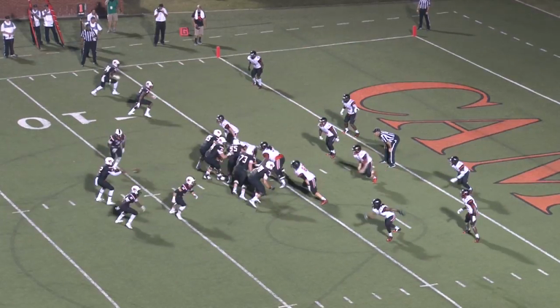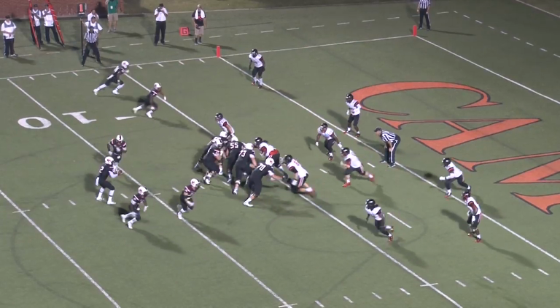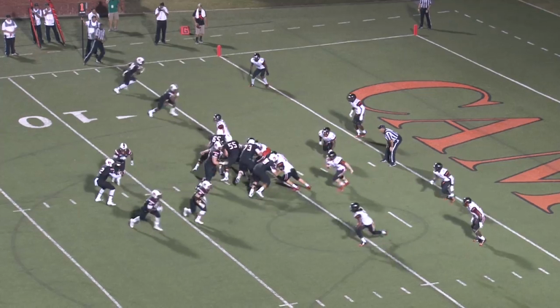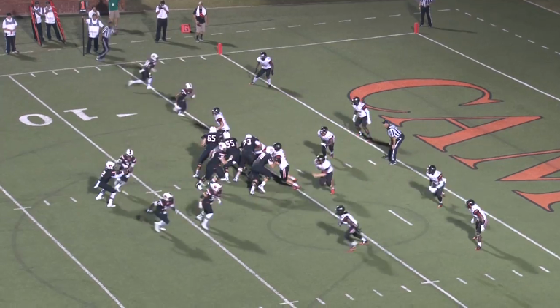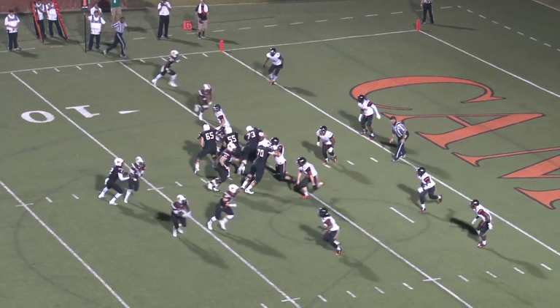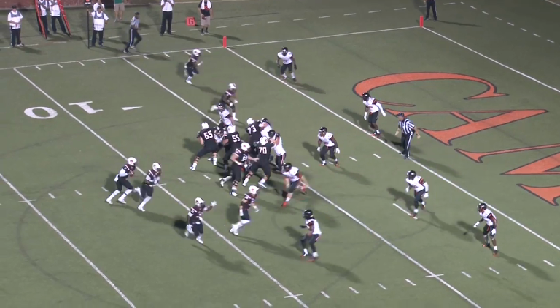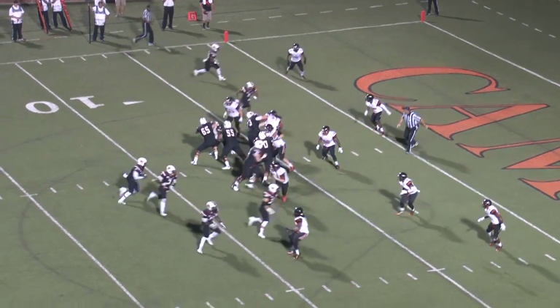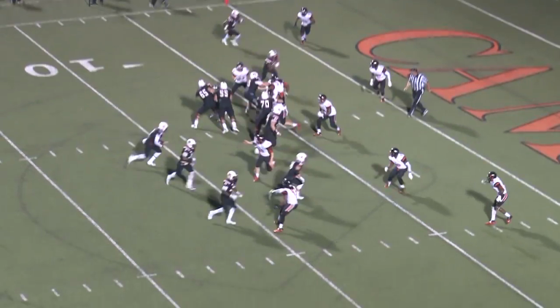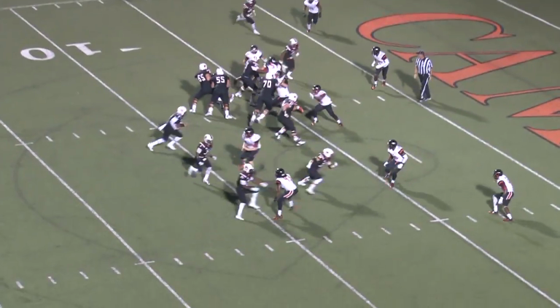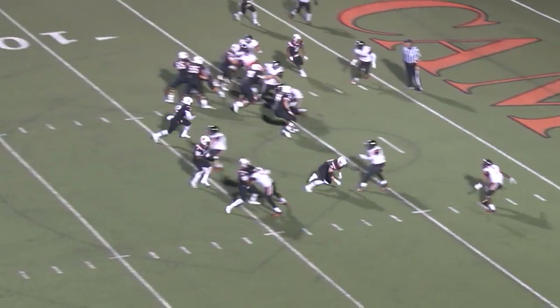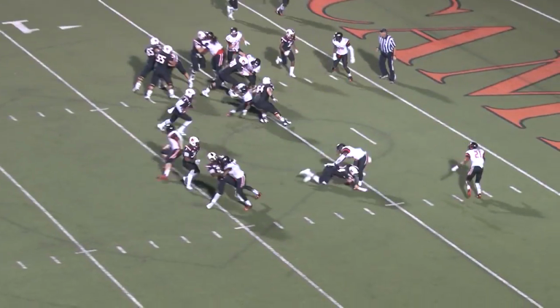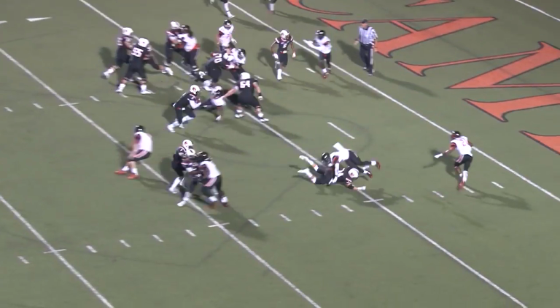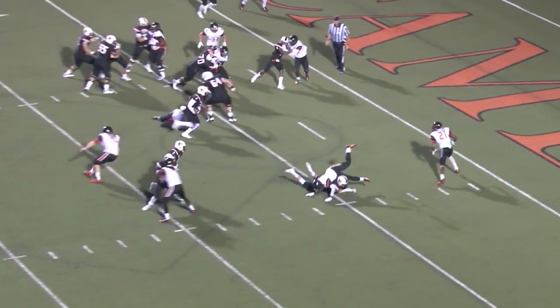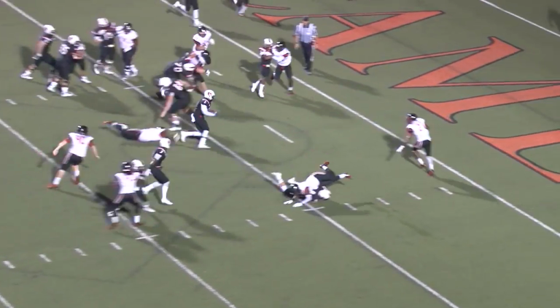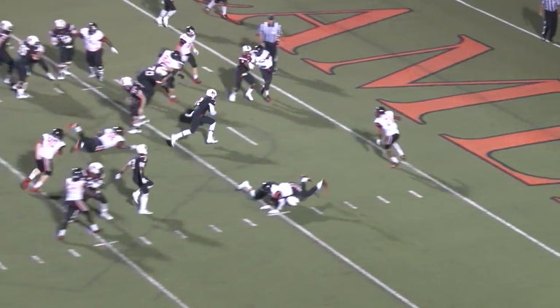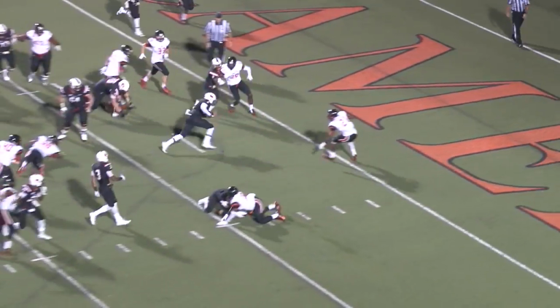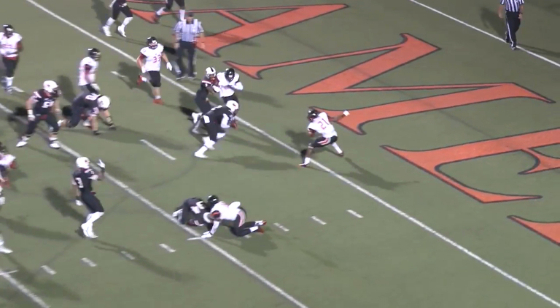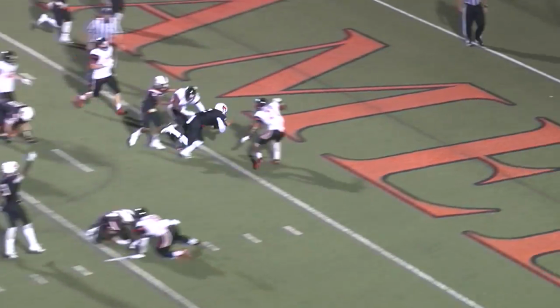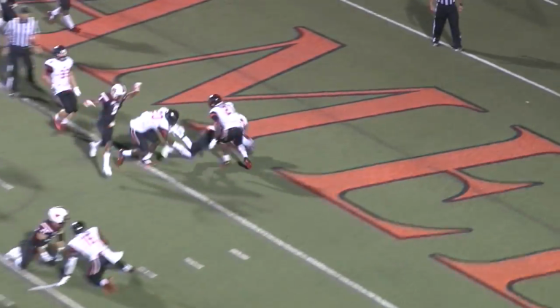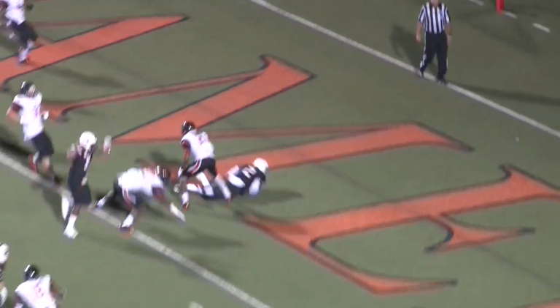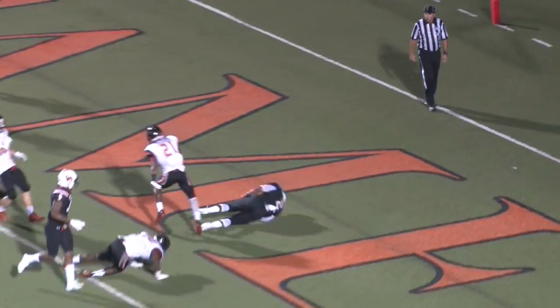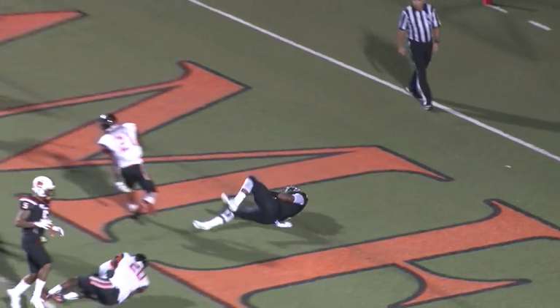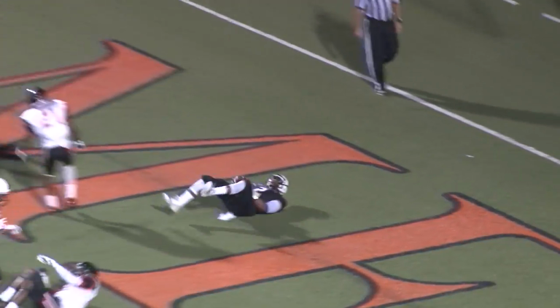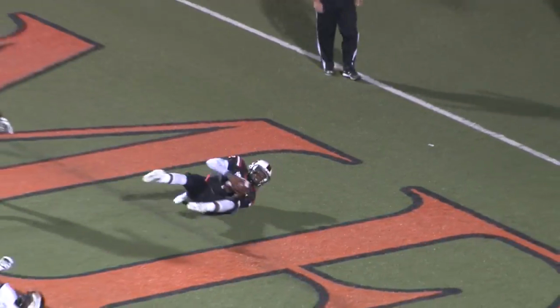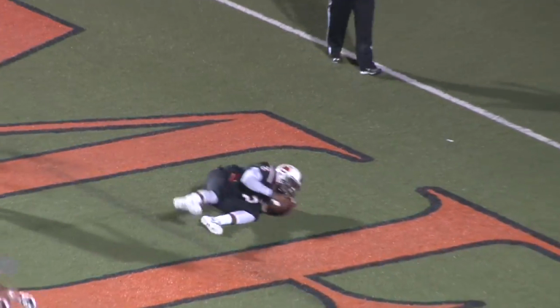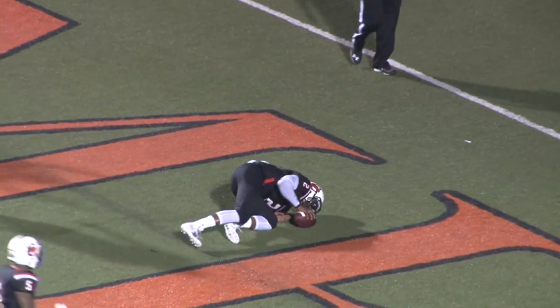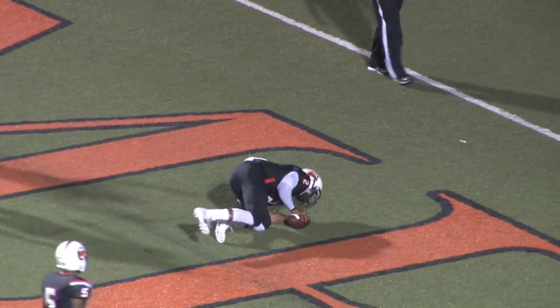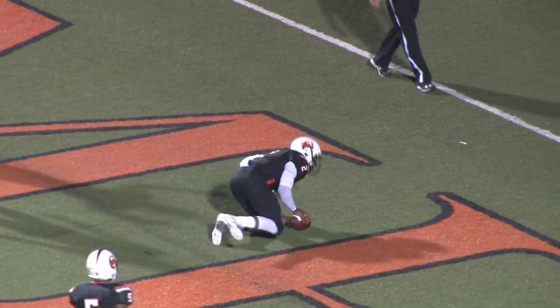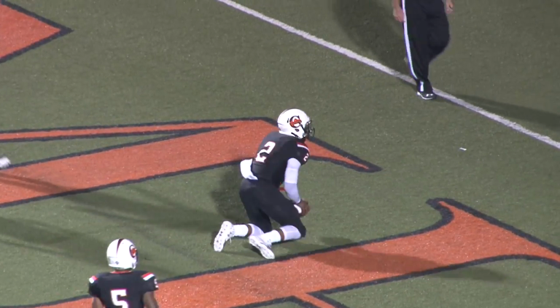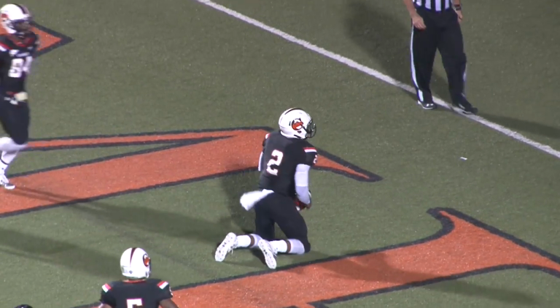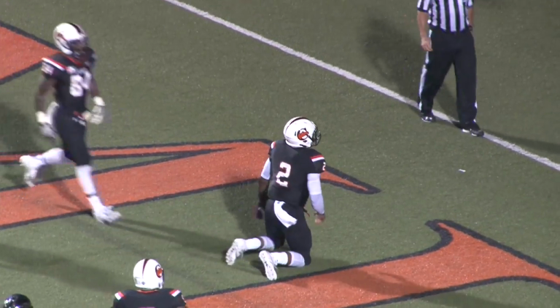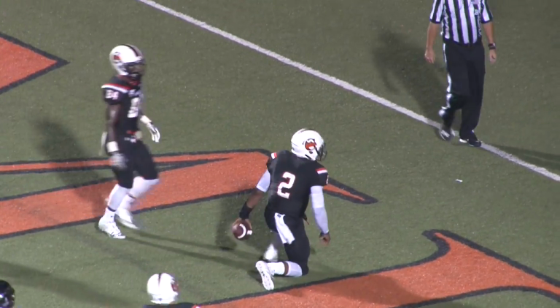Bryant puts a man in motion — it's Jones. Fakes to him. Bryant's going to take it himself. Into the end zone. He dives for the touchdown.